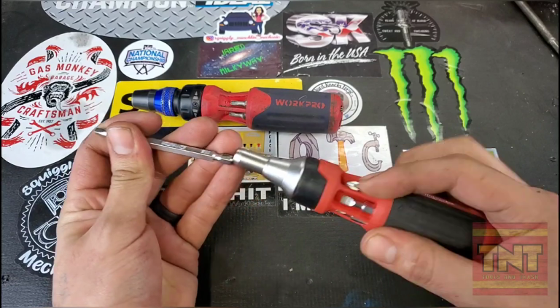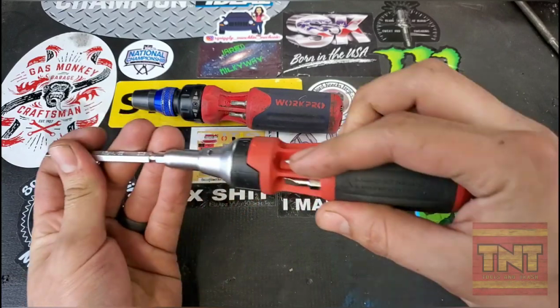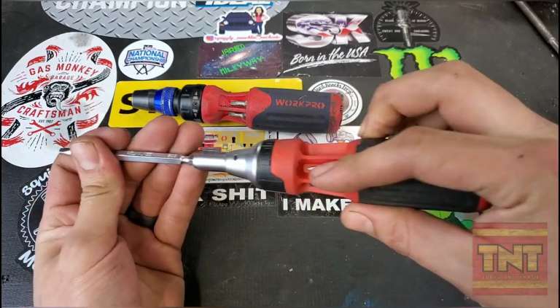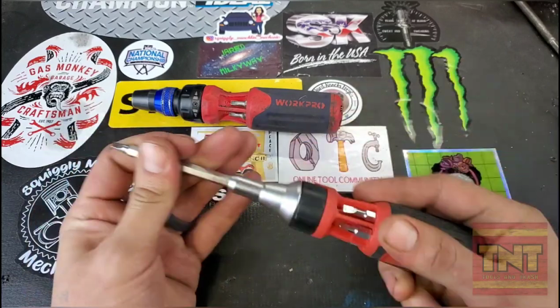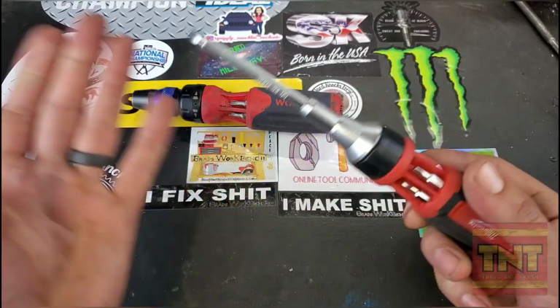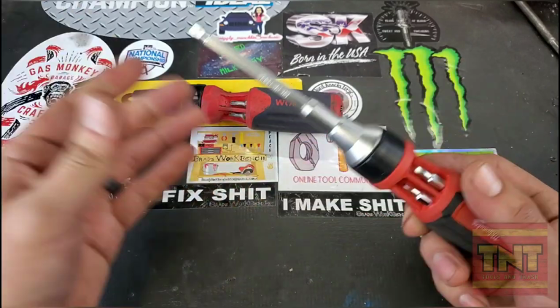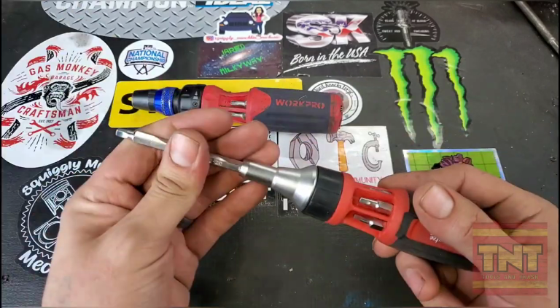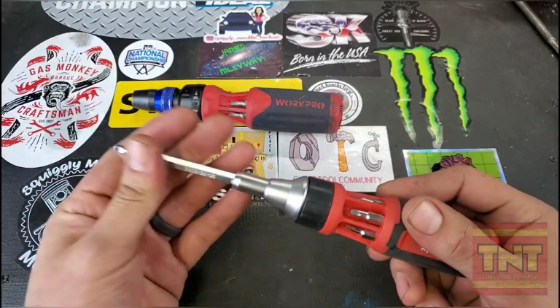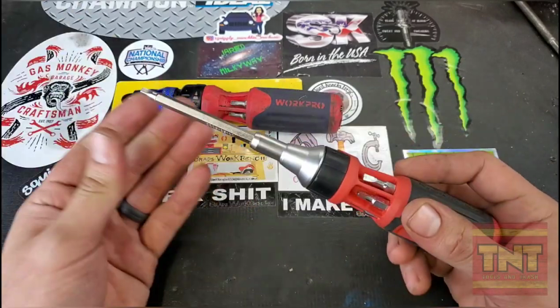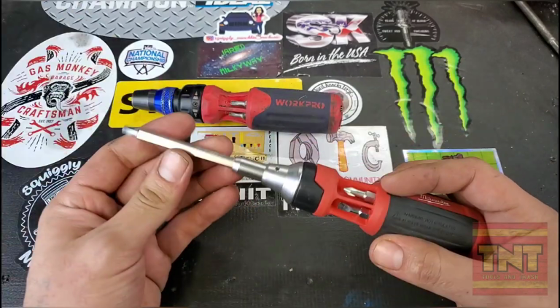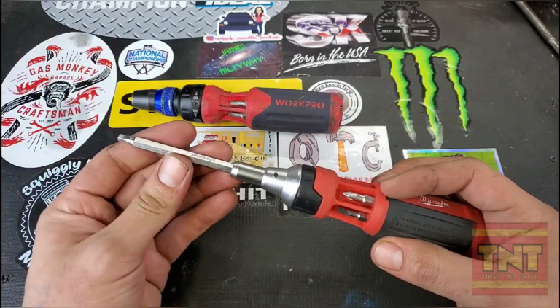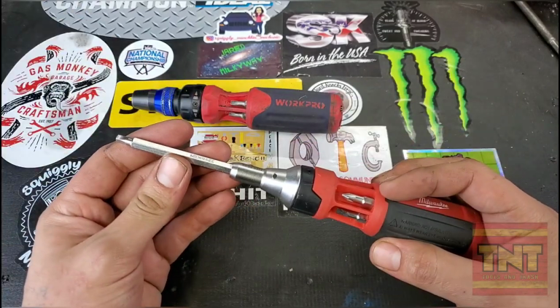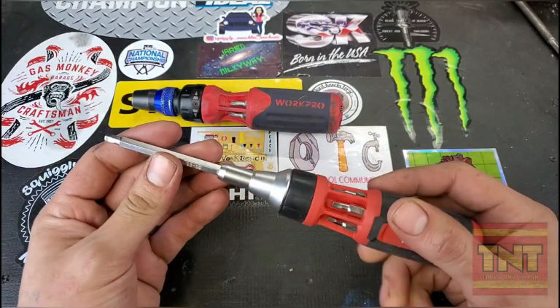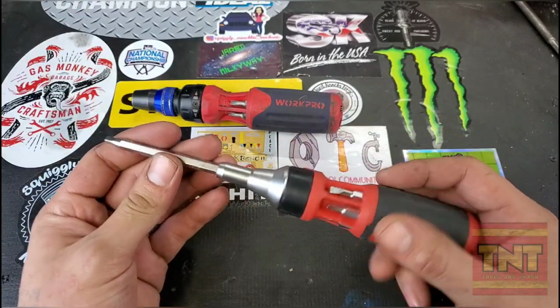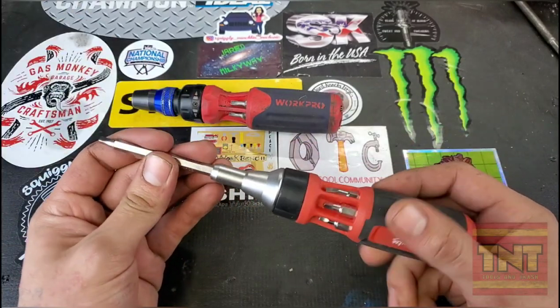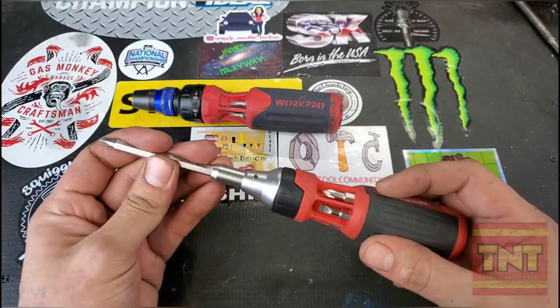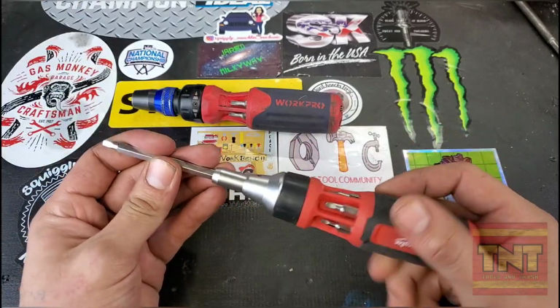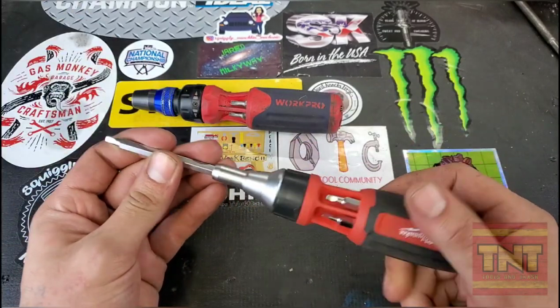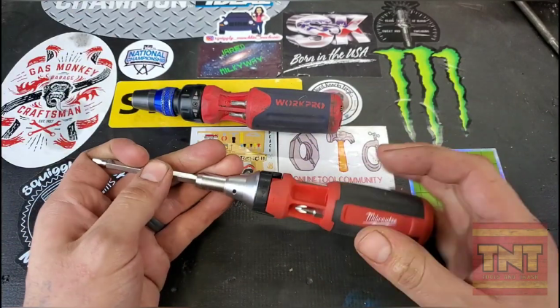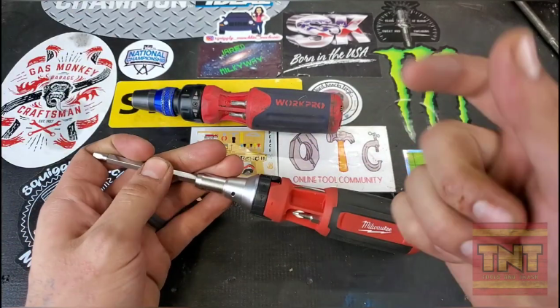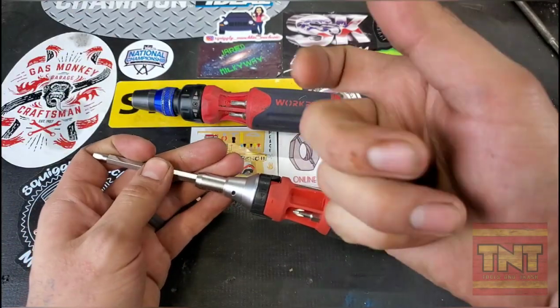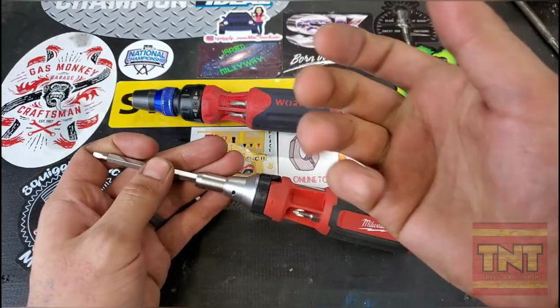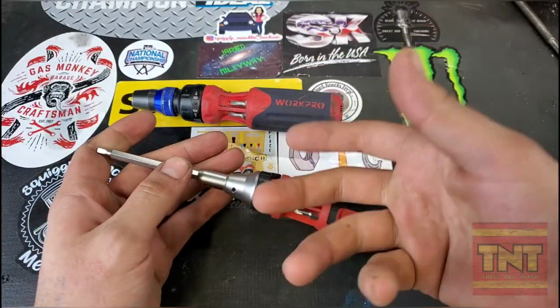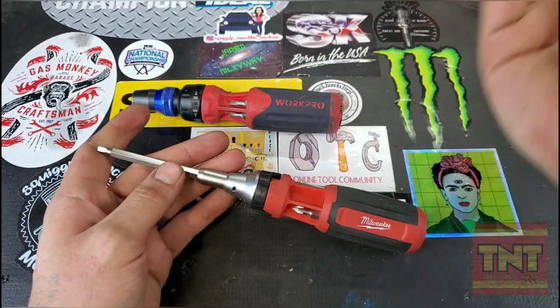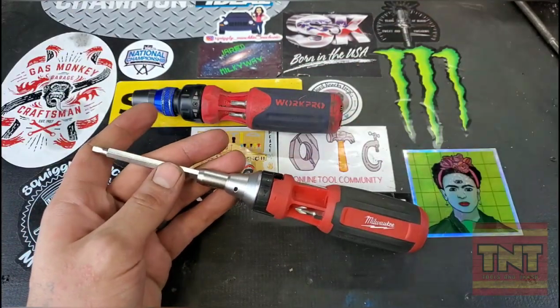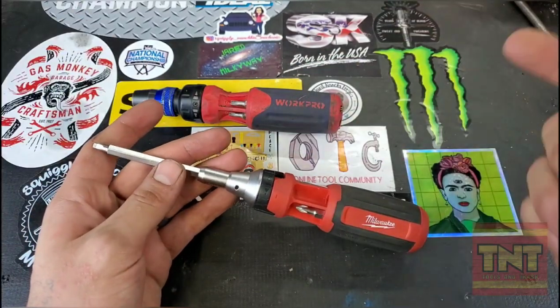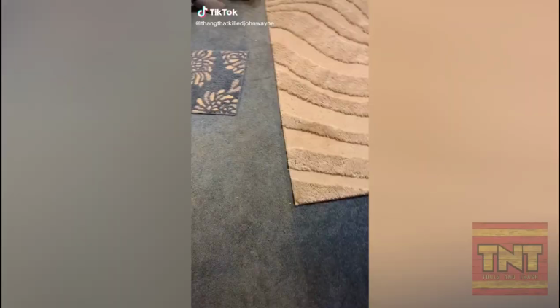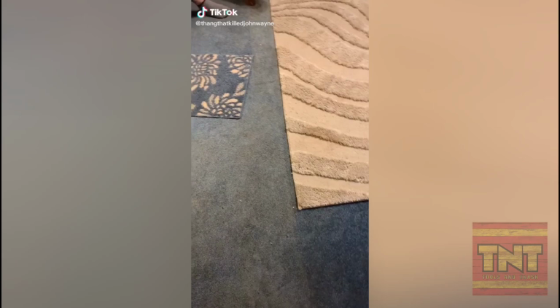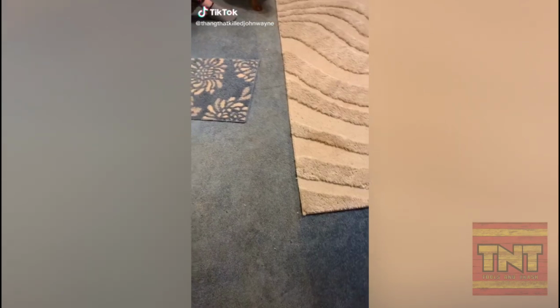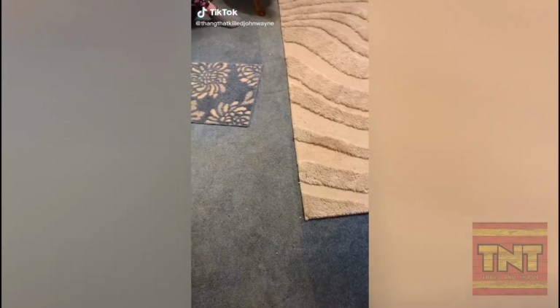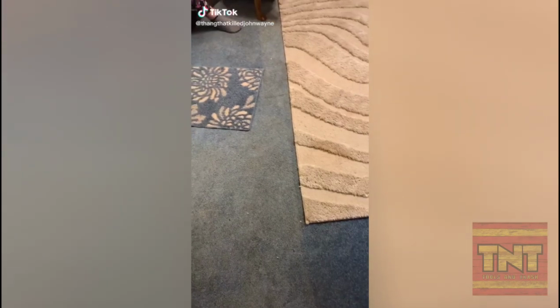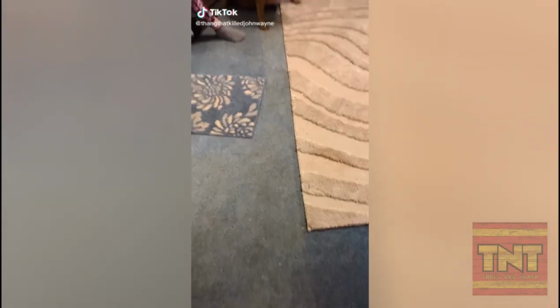That way you can have your screwdriver and you can also have some impact bits for your impact driver.